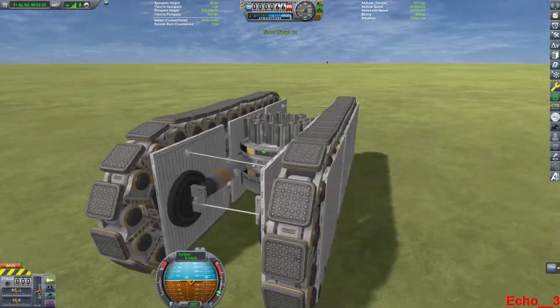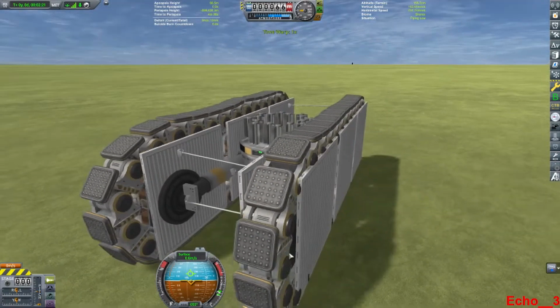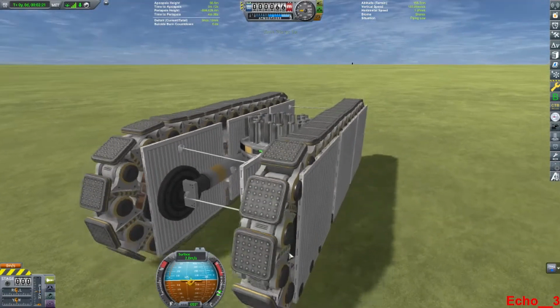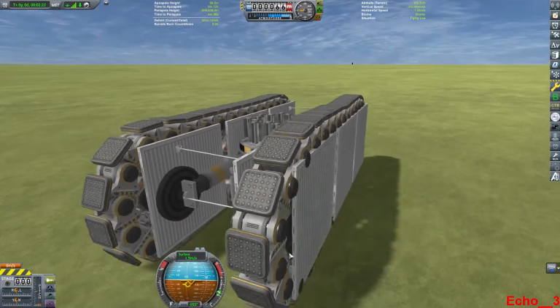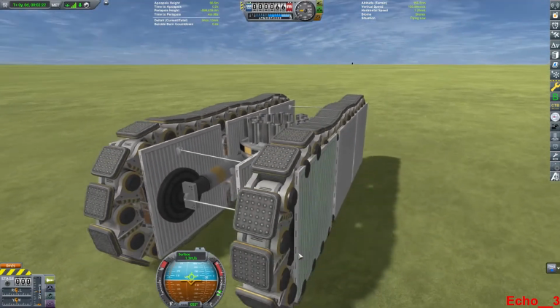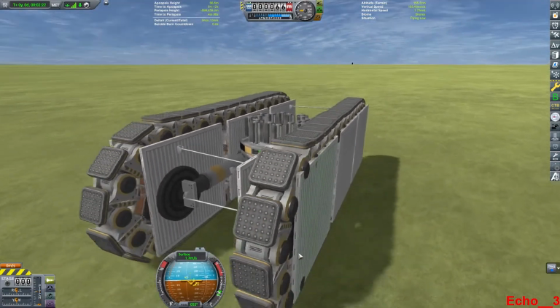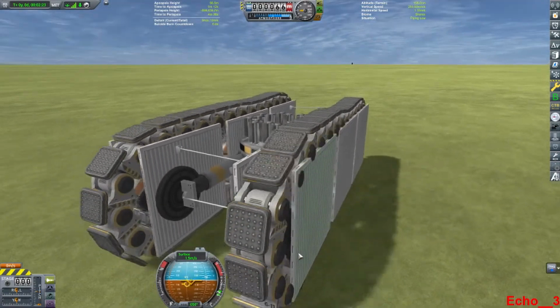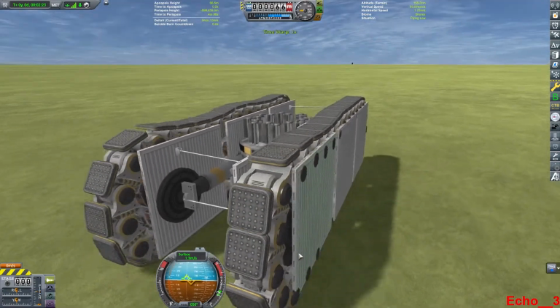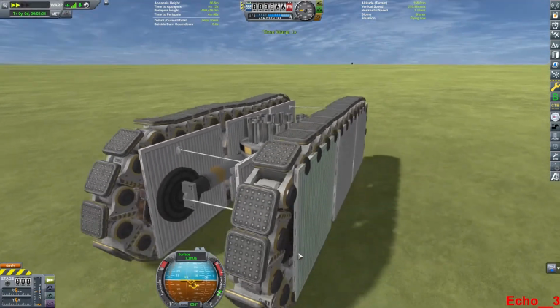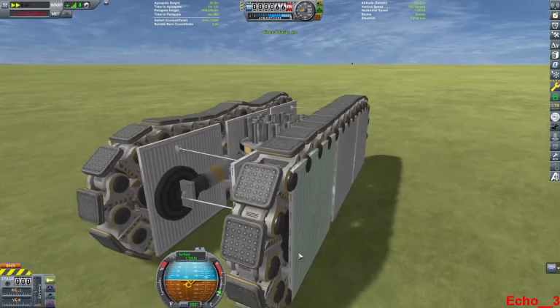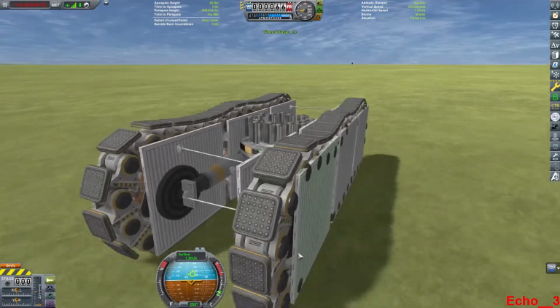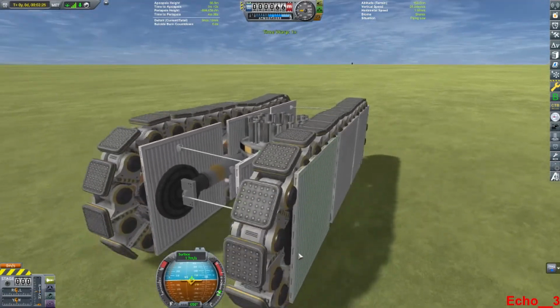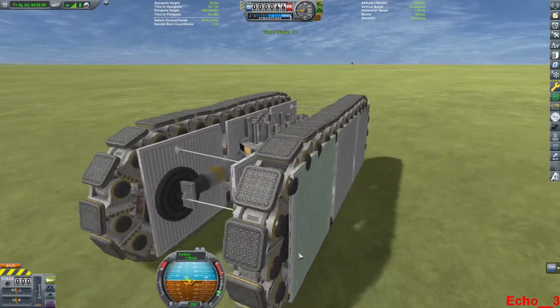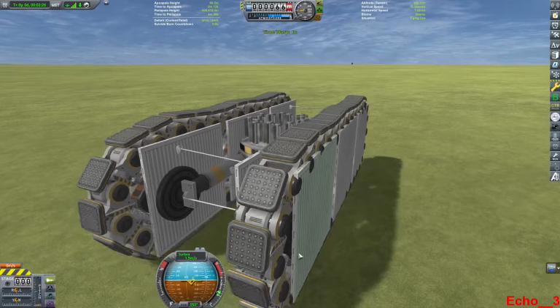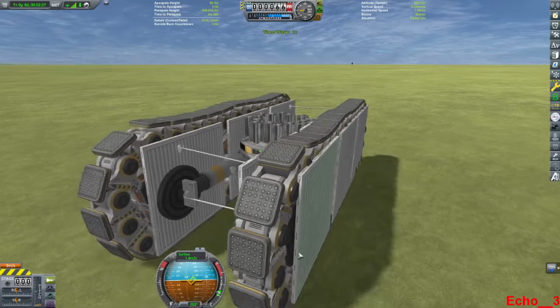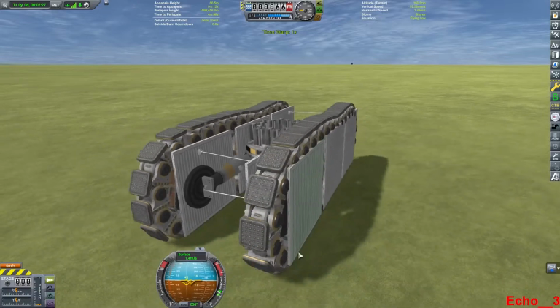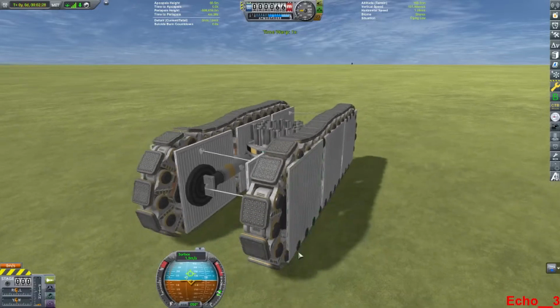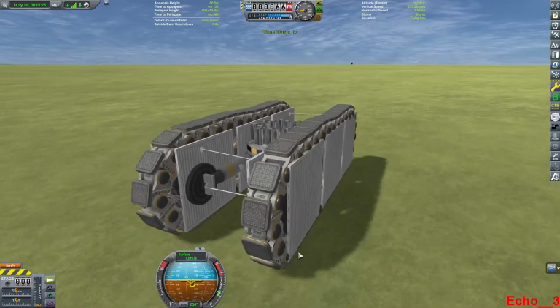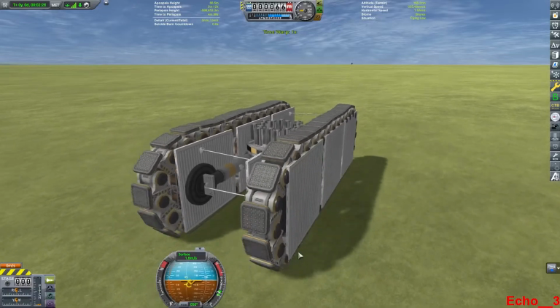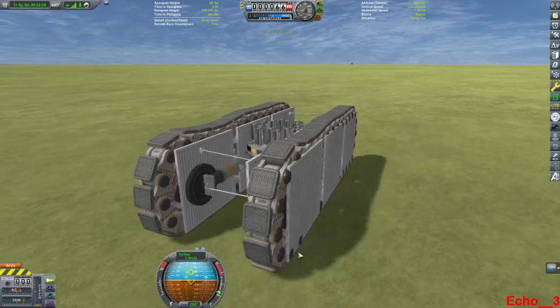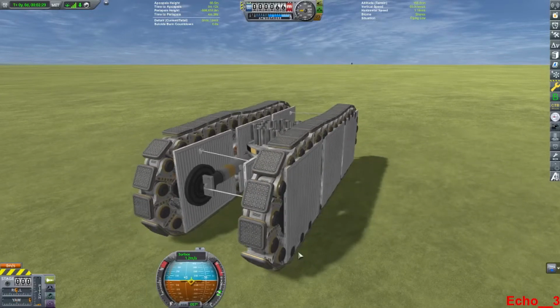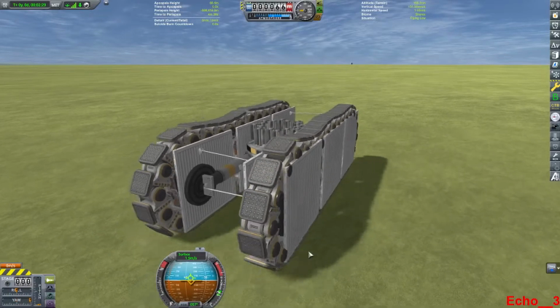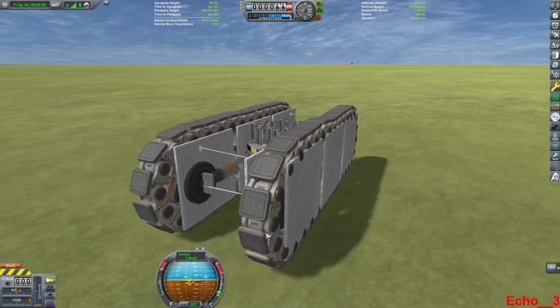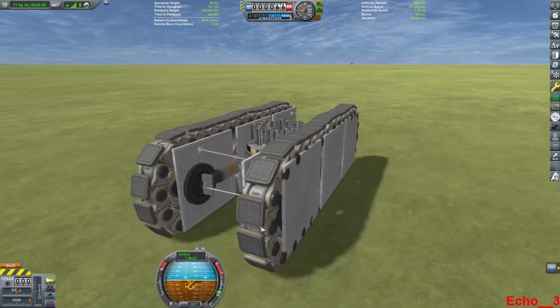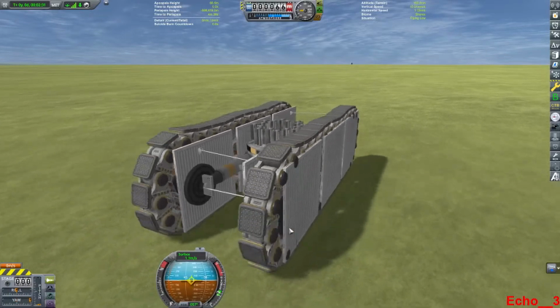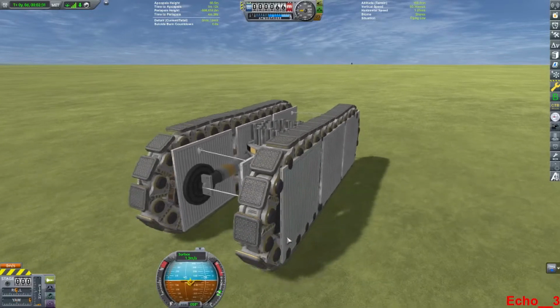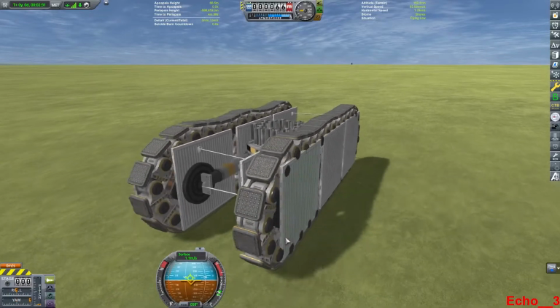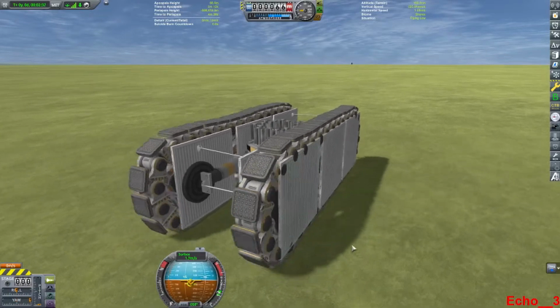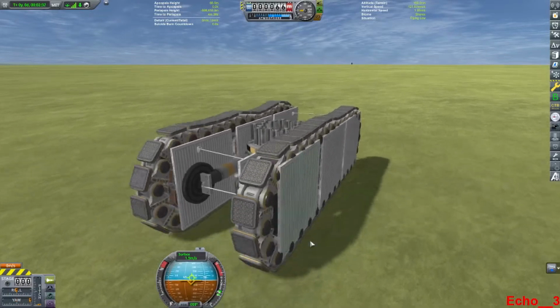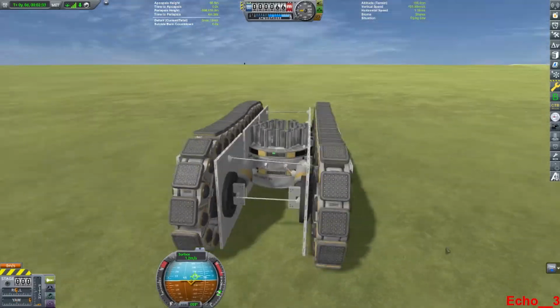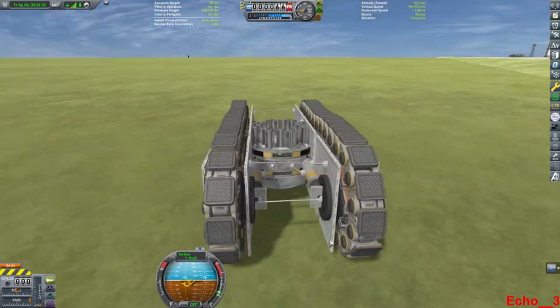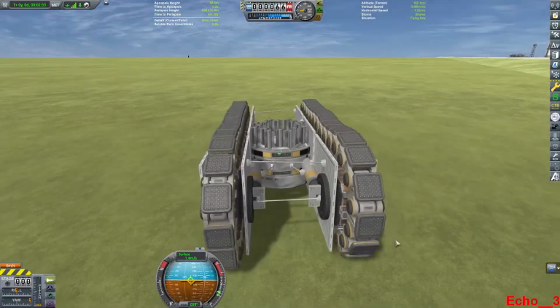But as is, here's how you can use the Breaking Ground parts to make a tracked vehicle. I am Echo 3 — thanks for joining me, and I will see you next time.